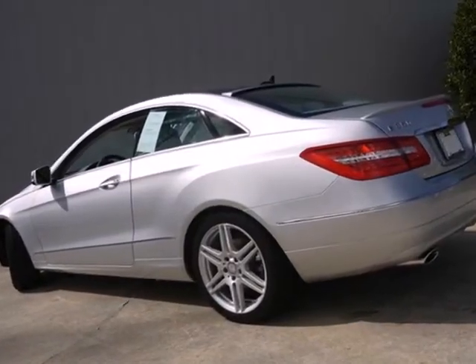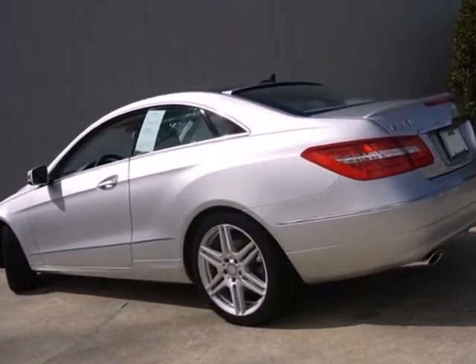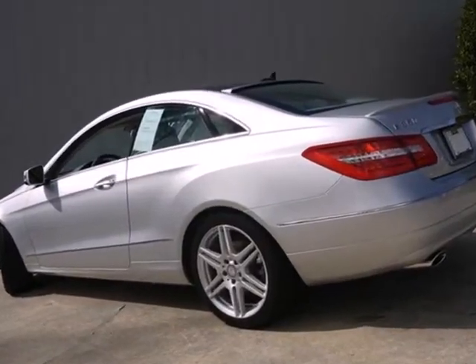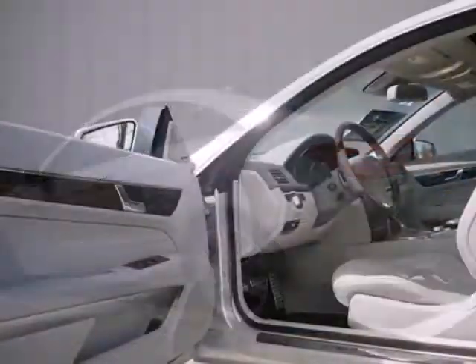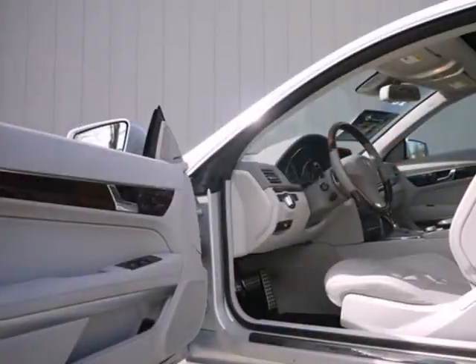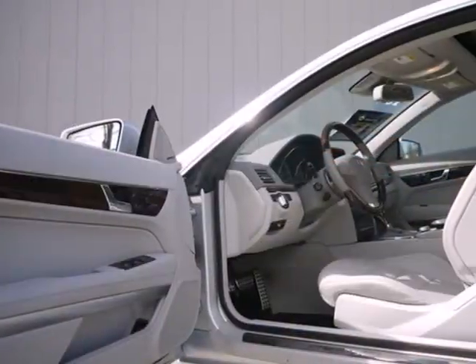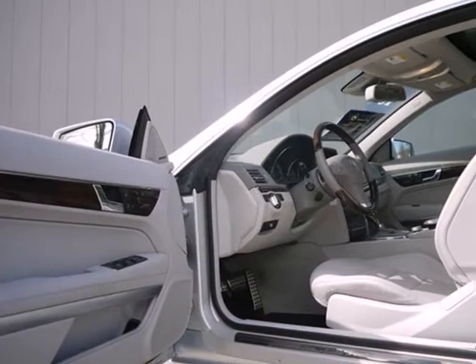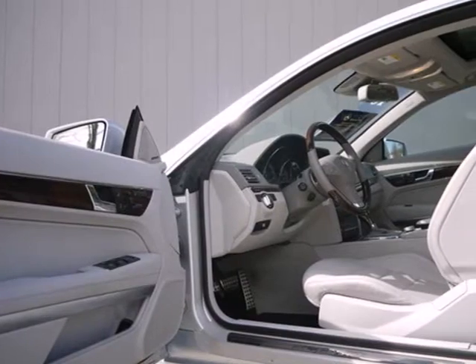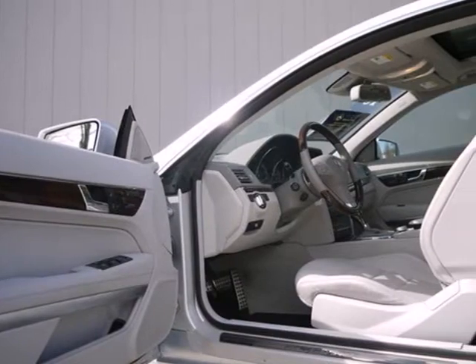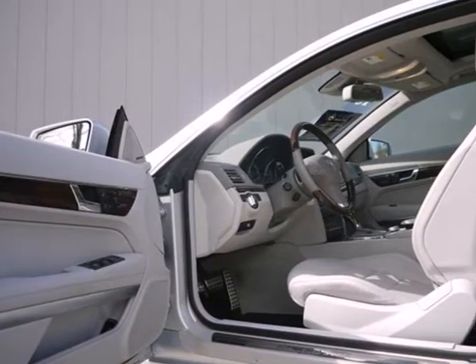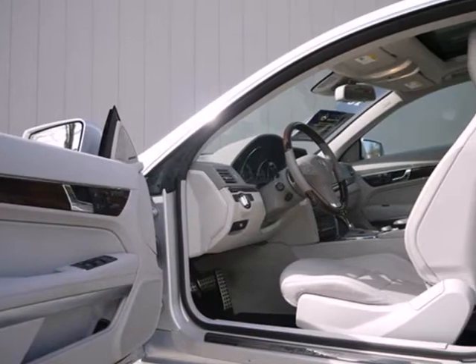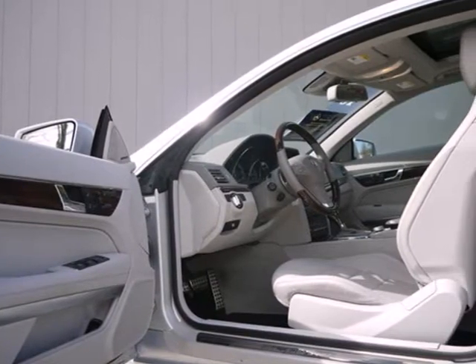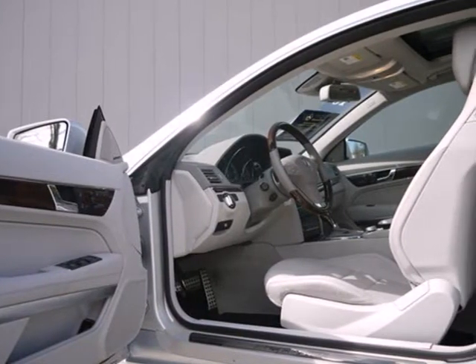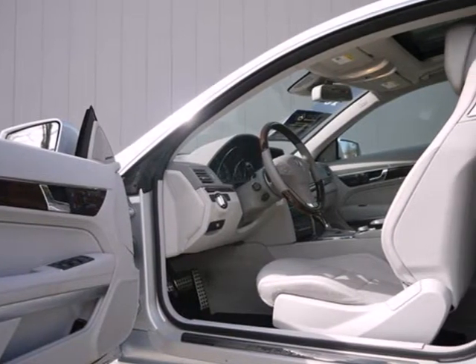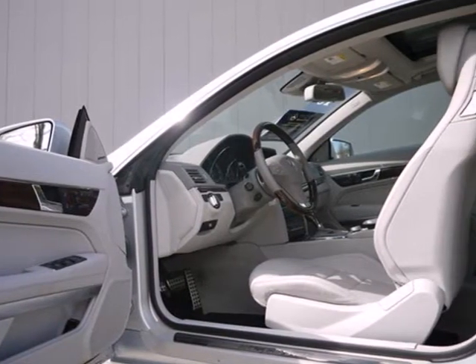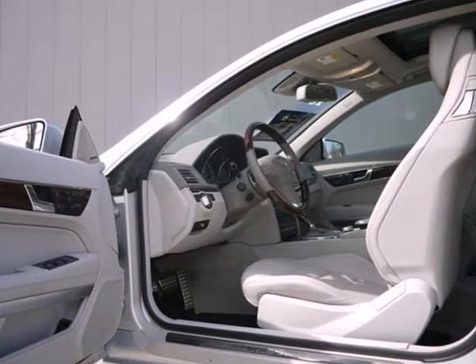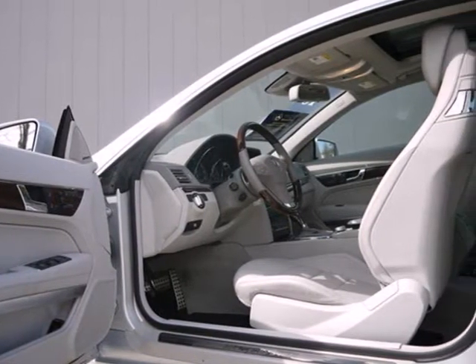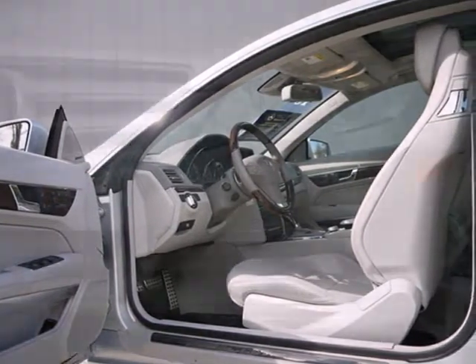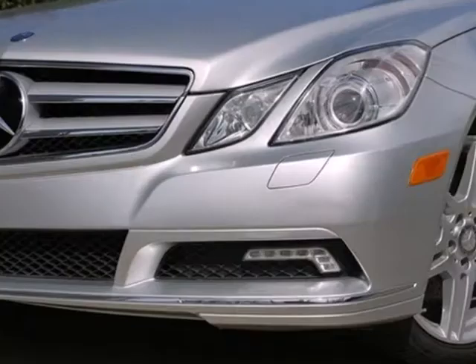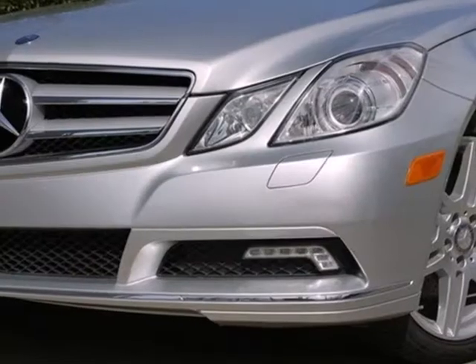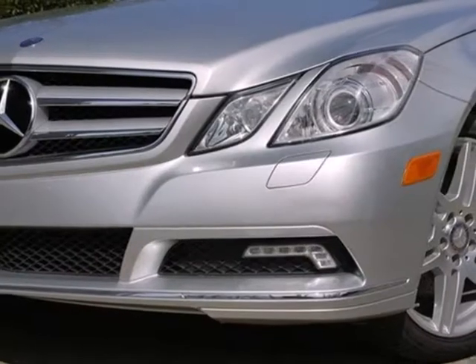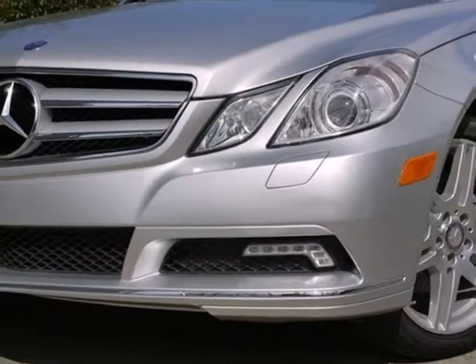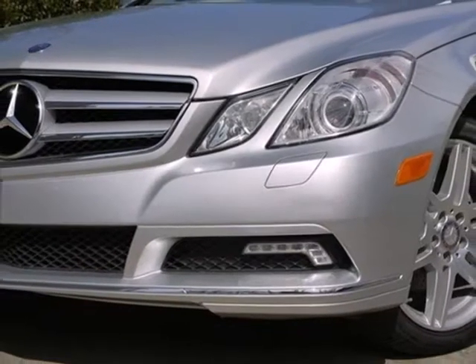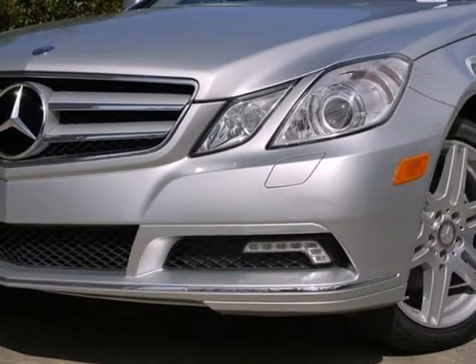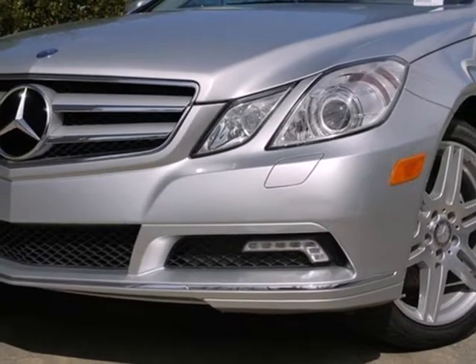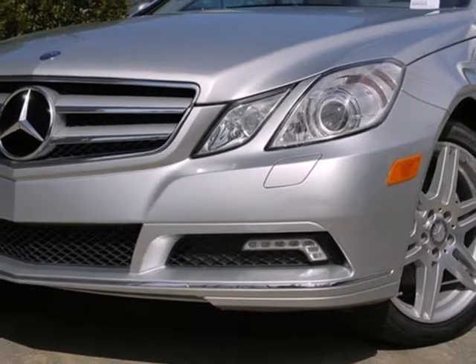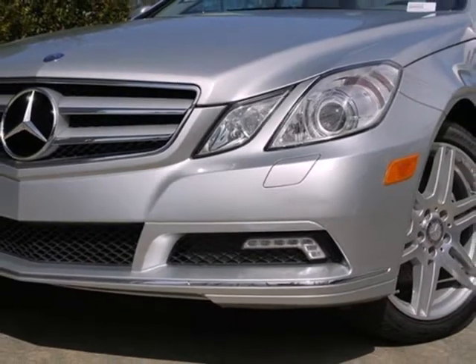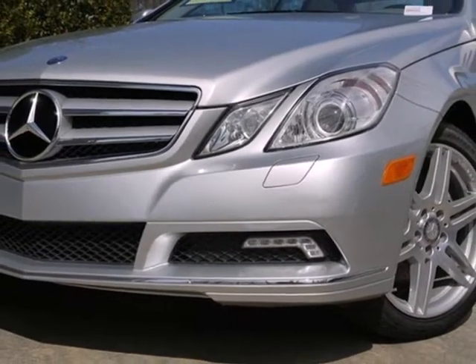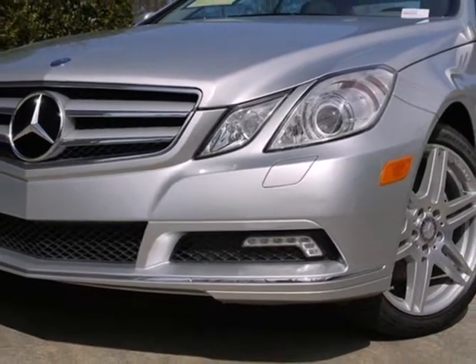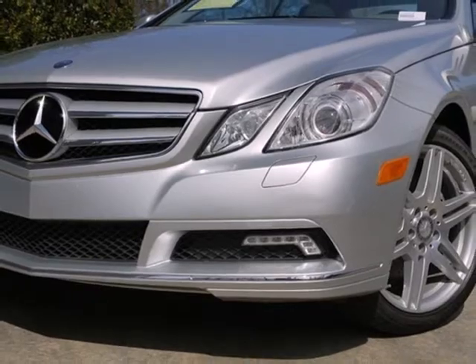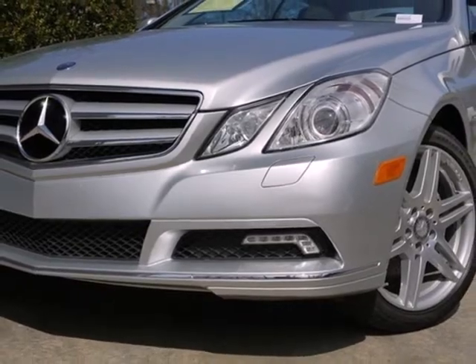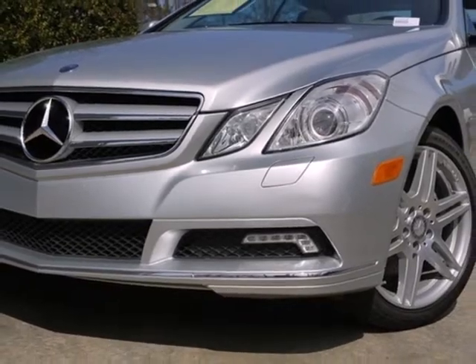With its superb ride quality, quiet cabin, and advanced safety technology, the Mercedes E-Class is always ahead of its class.